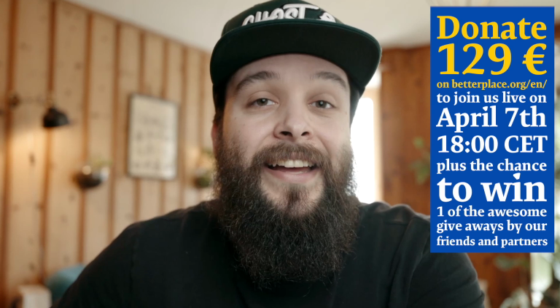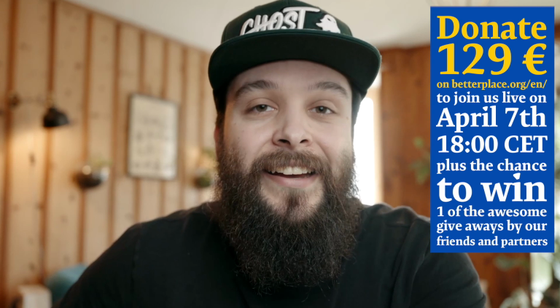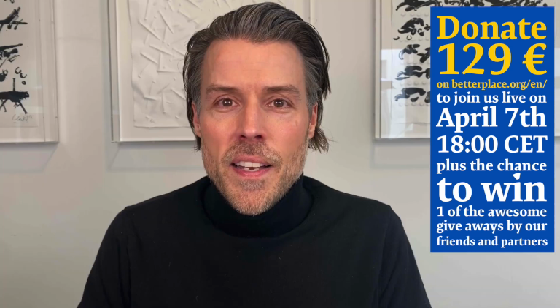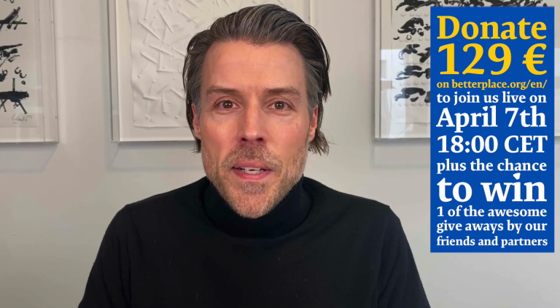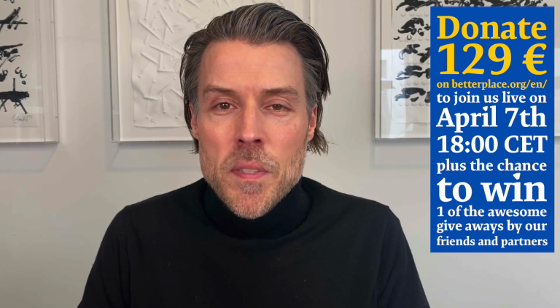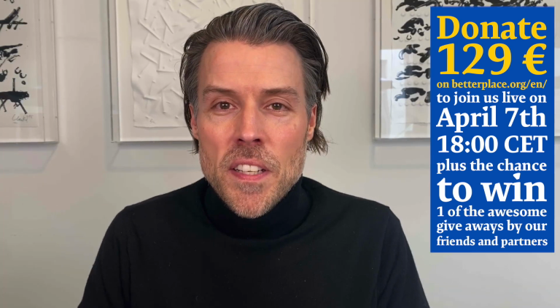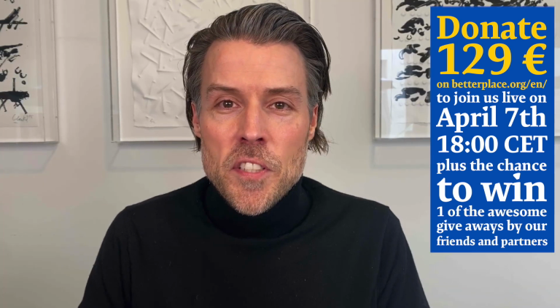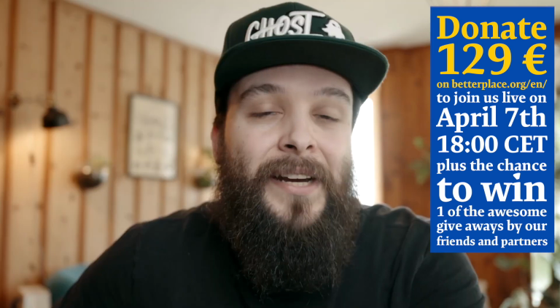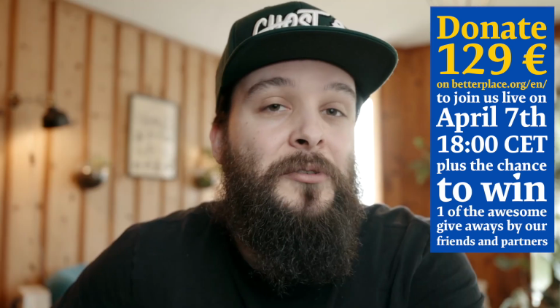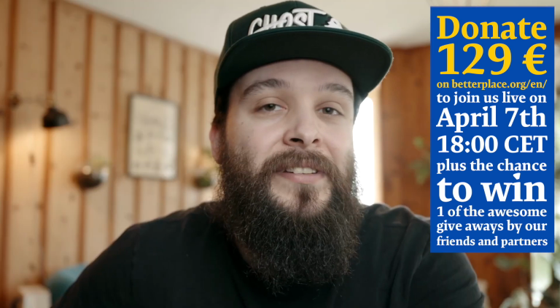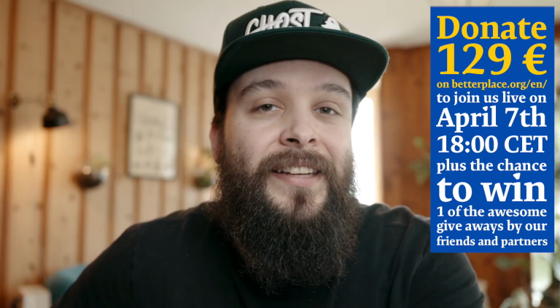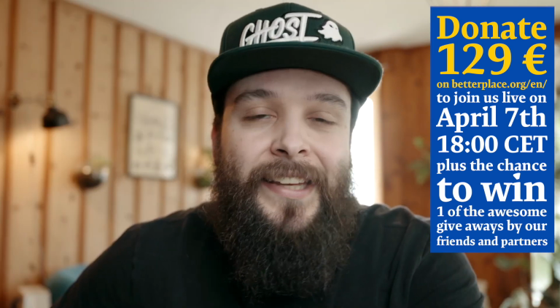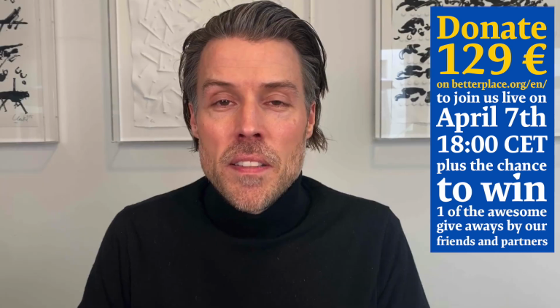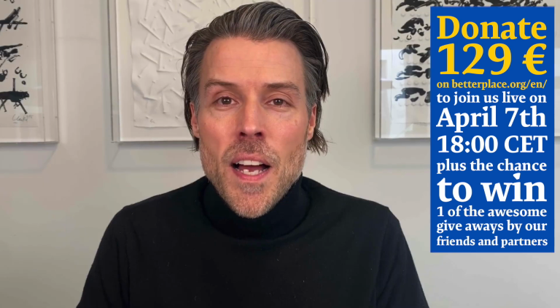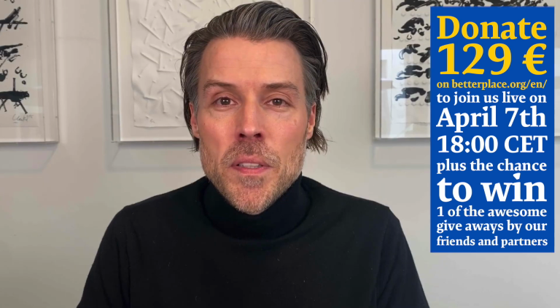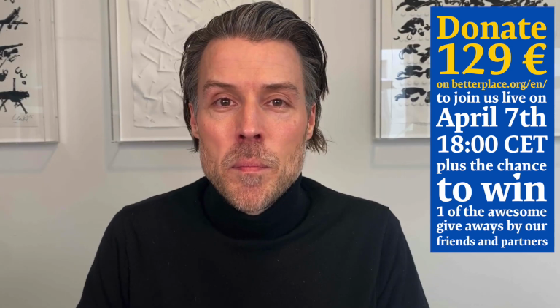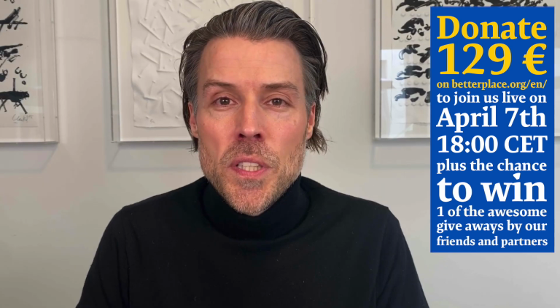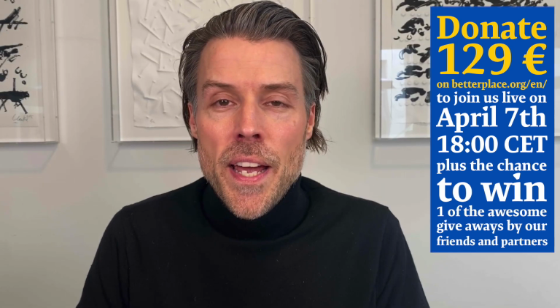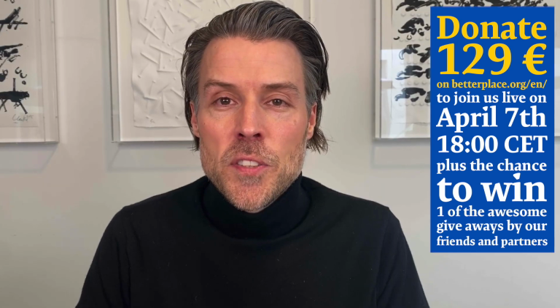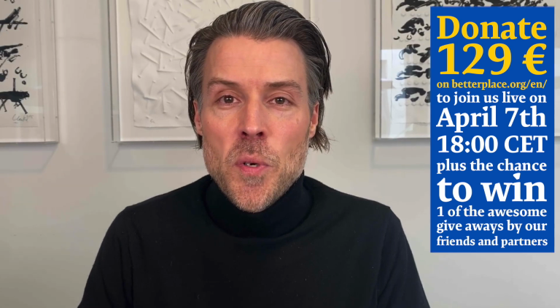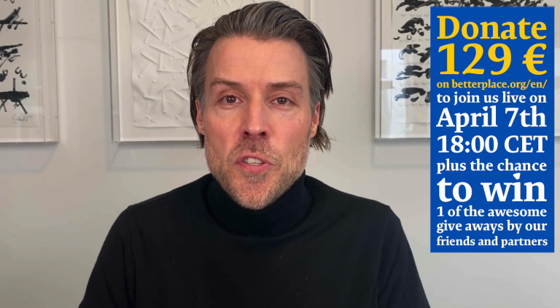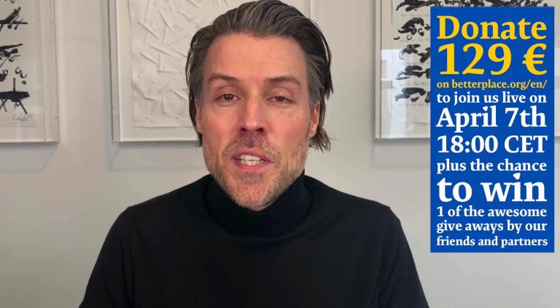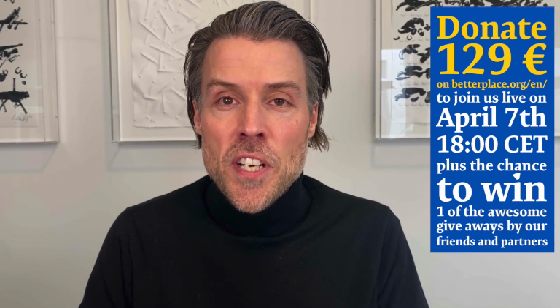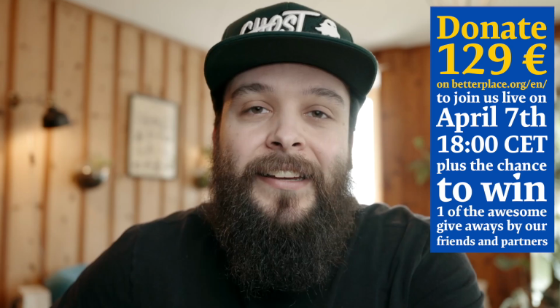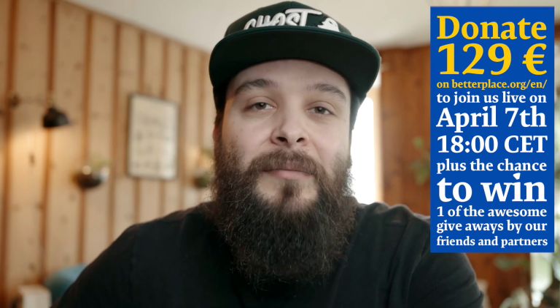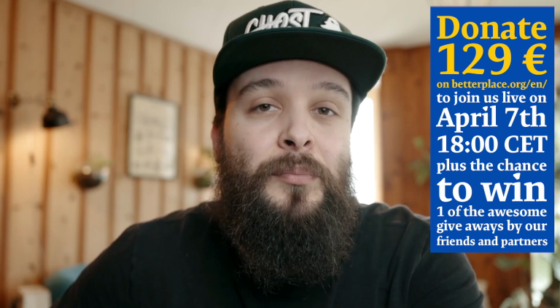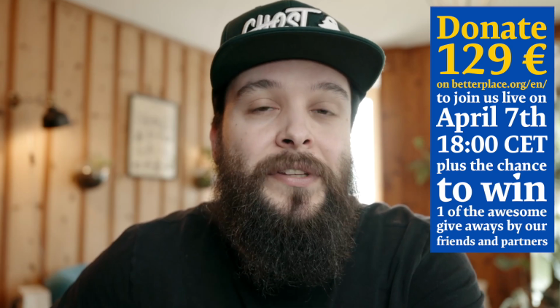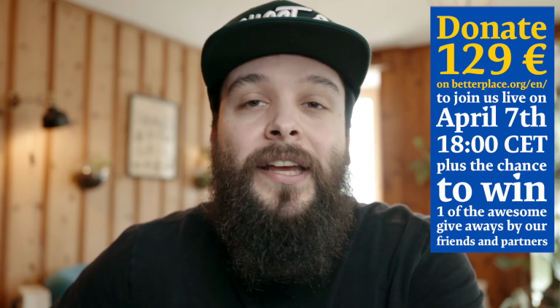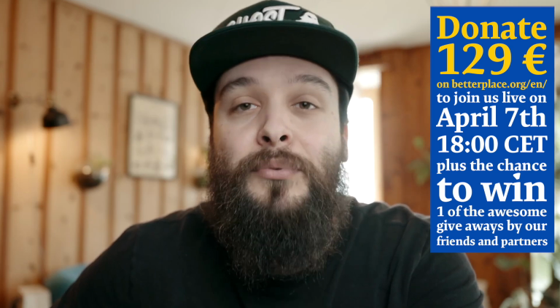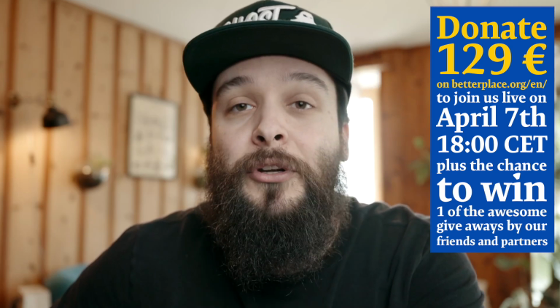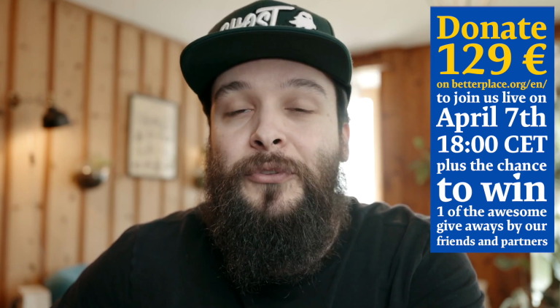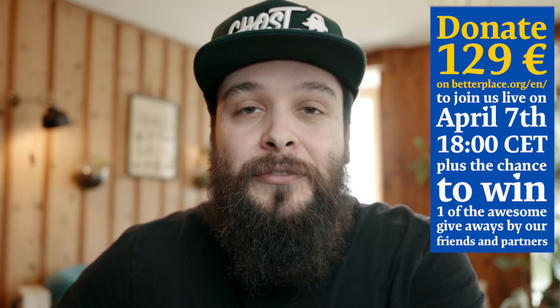Hey guys, my name is Yann Vichaman. My name is Quentin Decaillet. I'm a beauty, hair and commercial retouch artist. And I'm a beauty and product photographer.